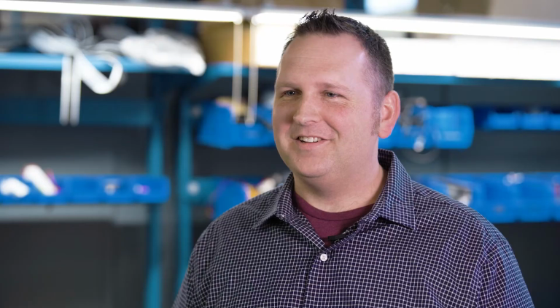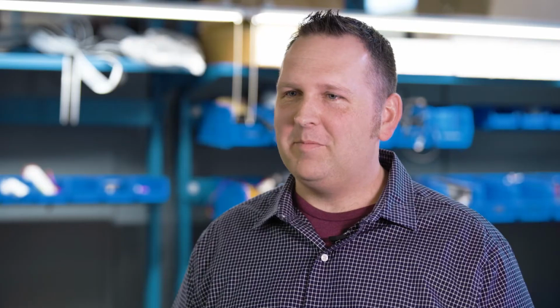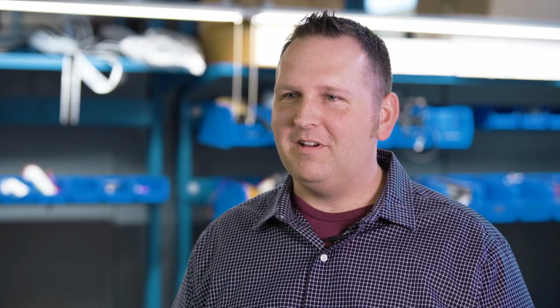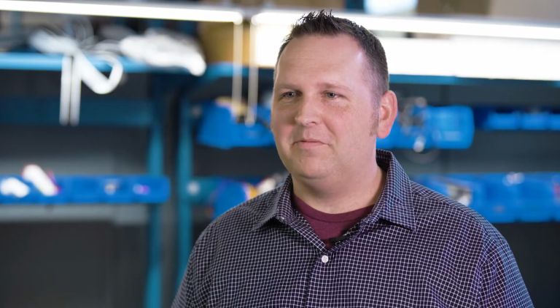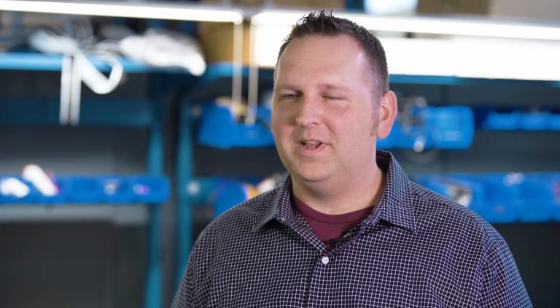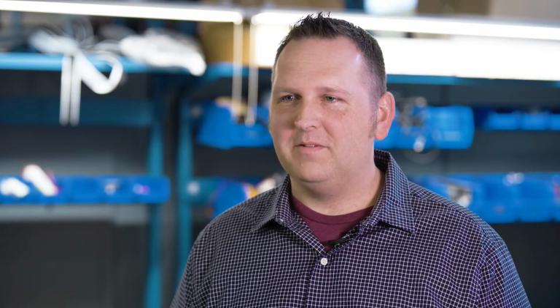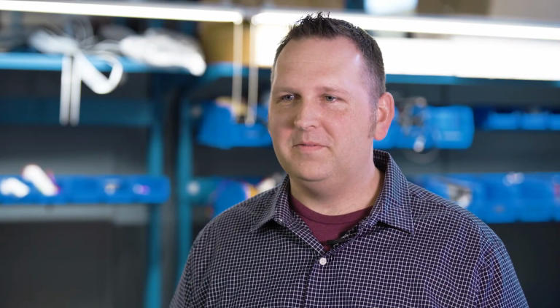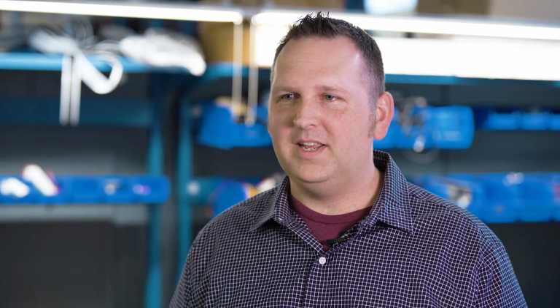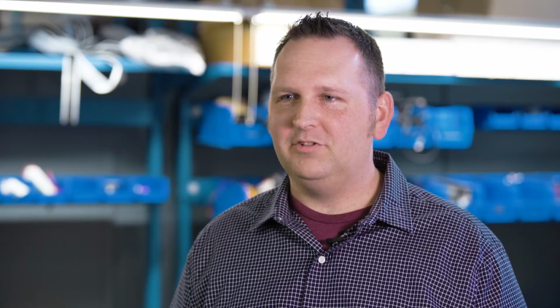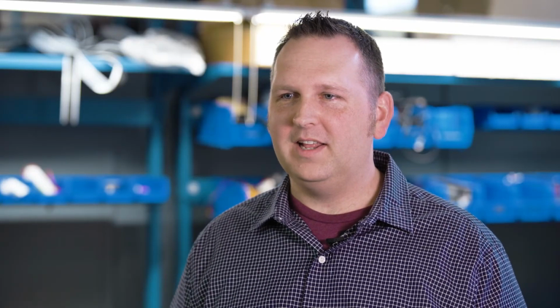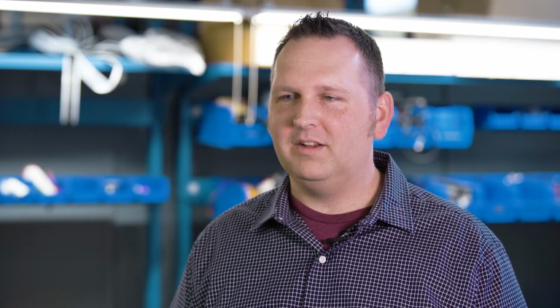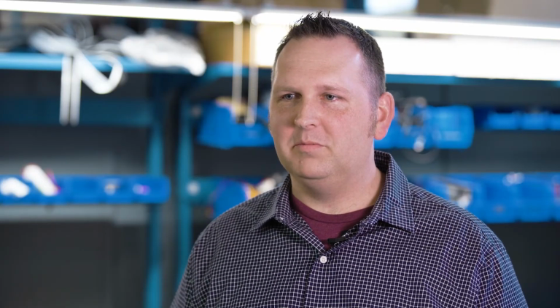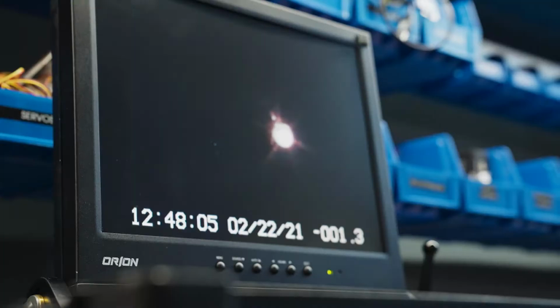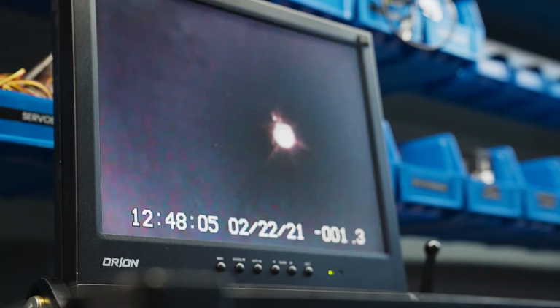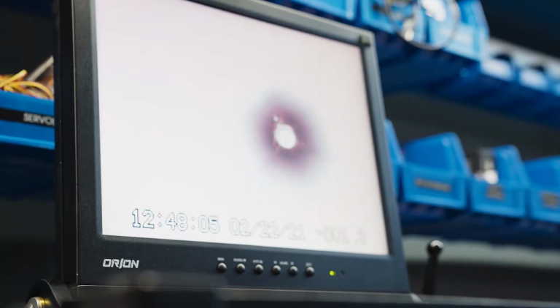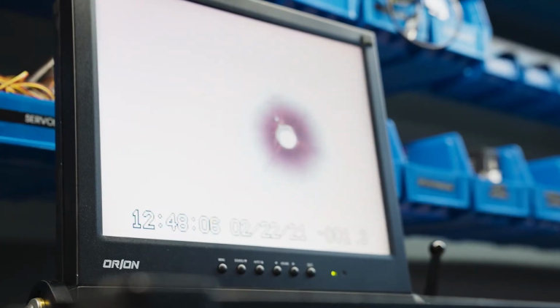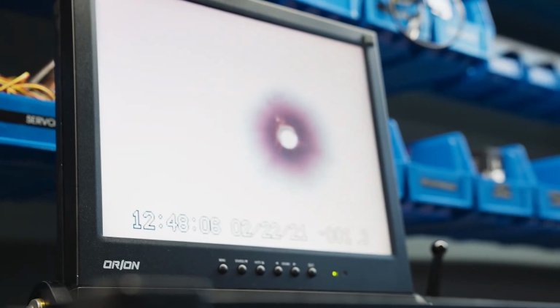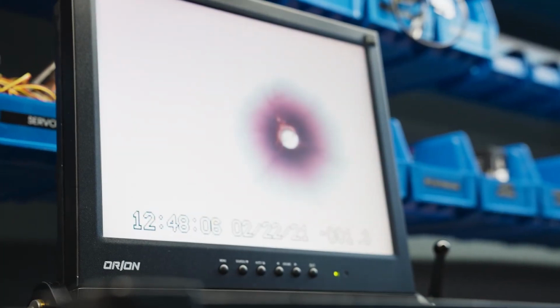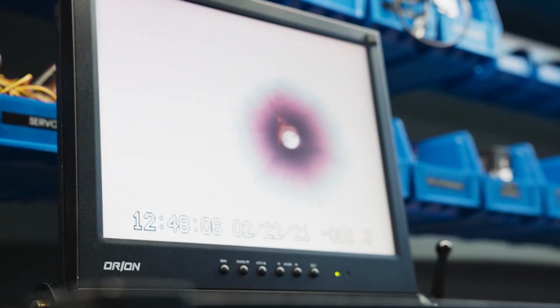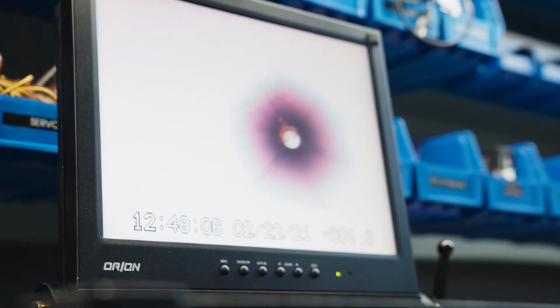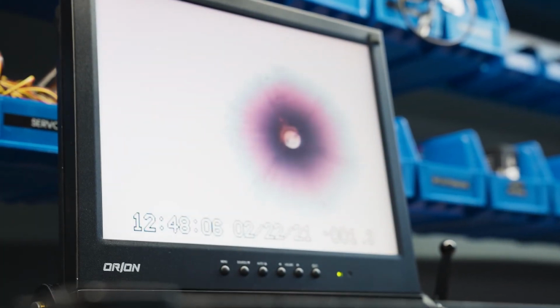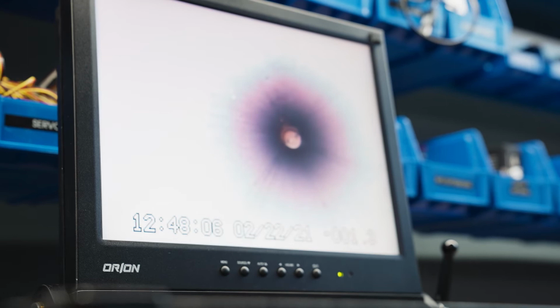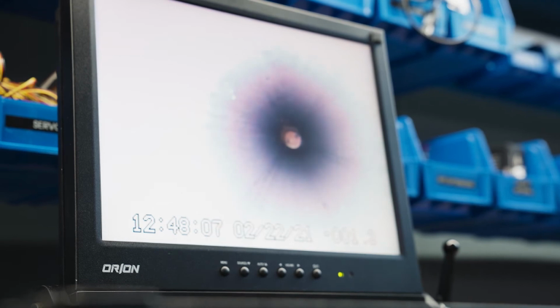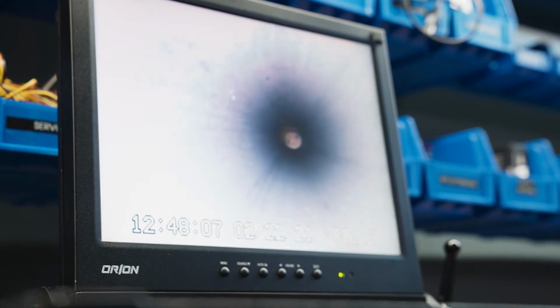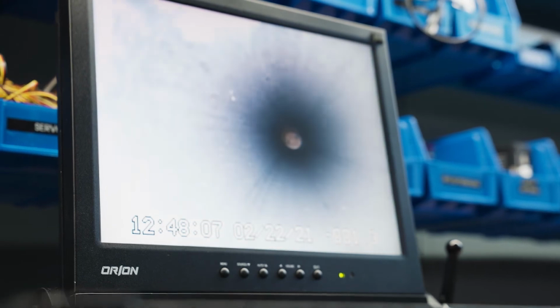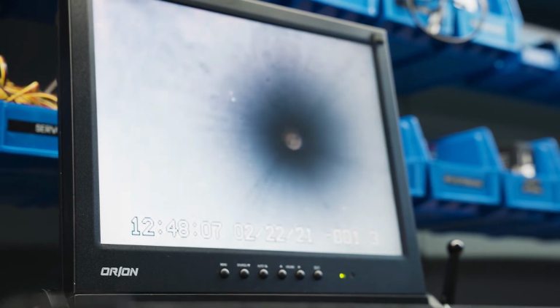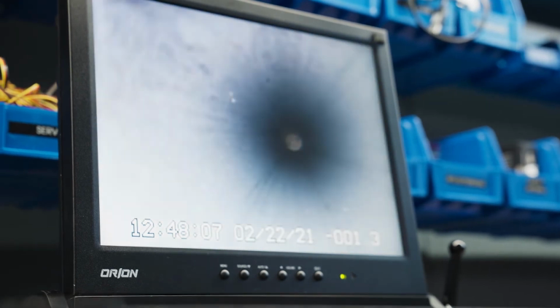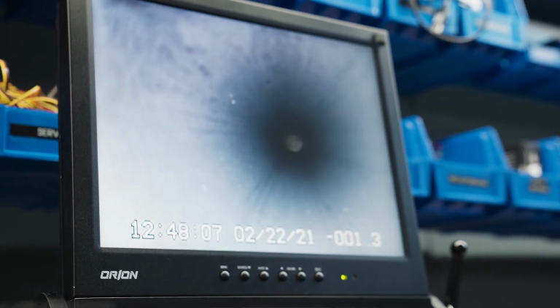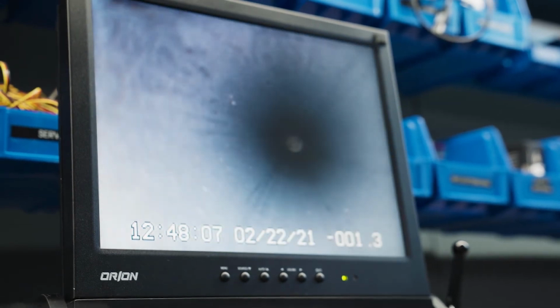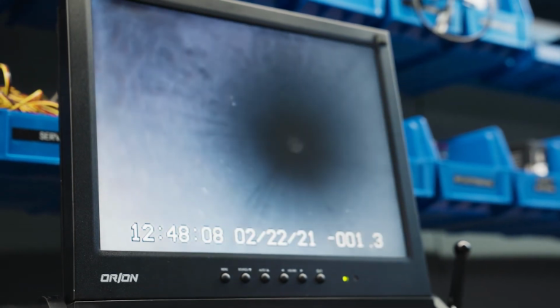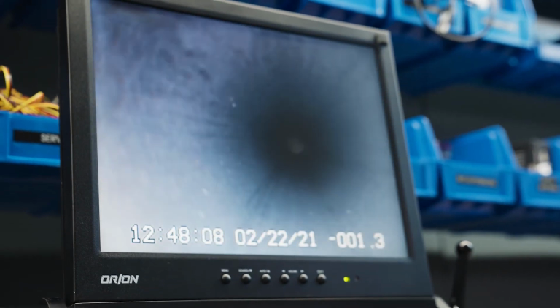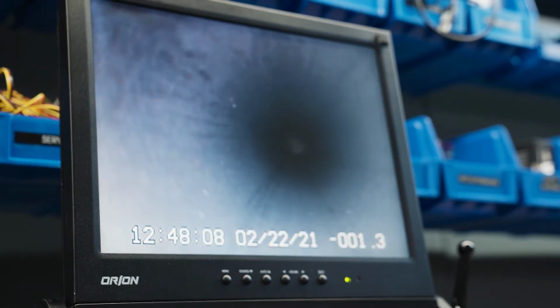To top it off, there is a 15-inch daylight readable display on the control box, allowing operators to see detail in the inspections.